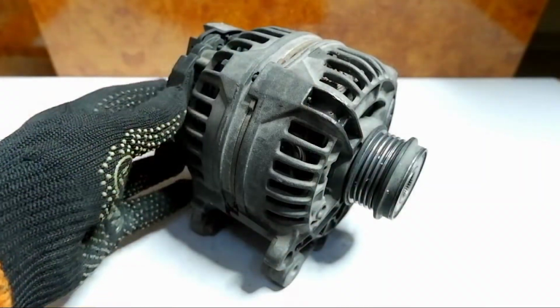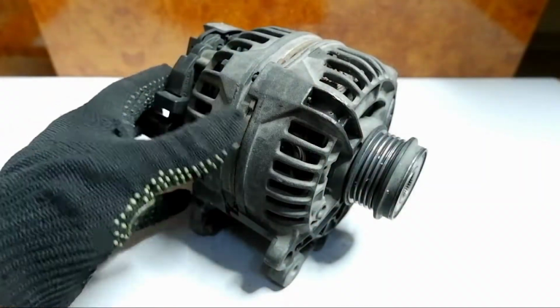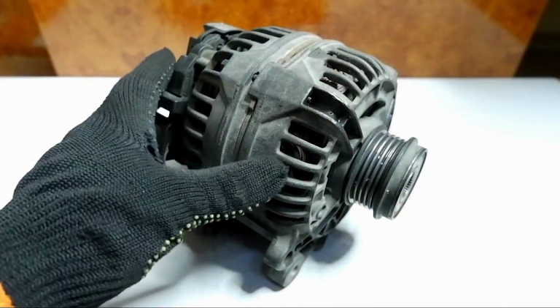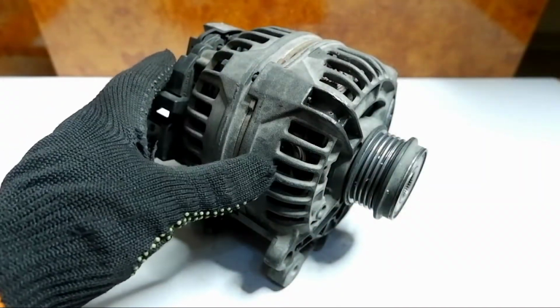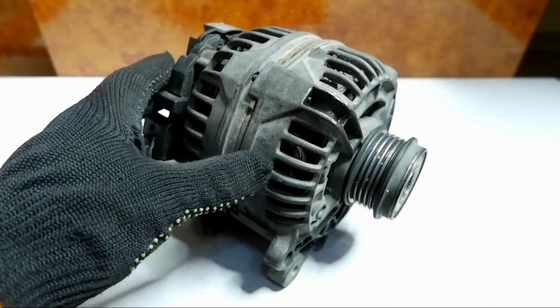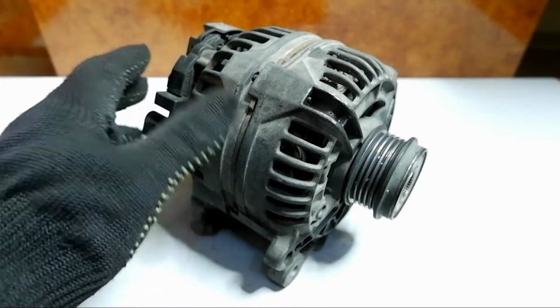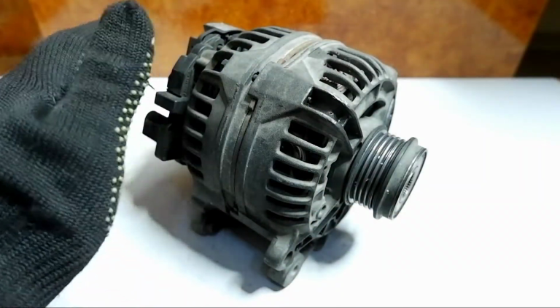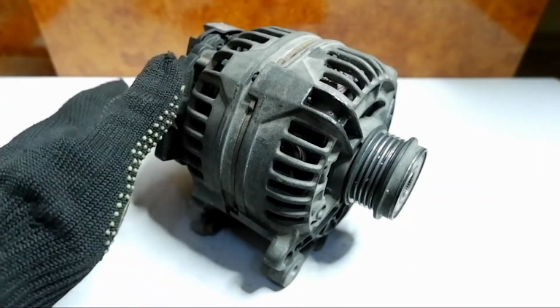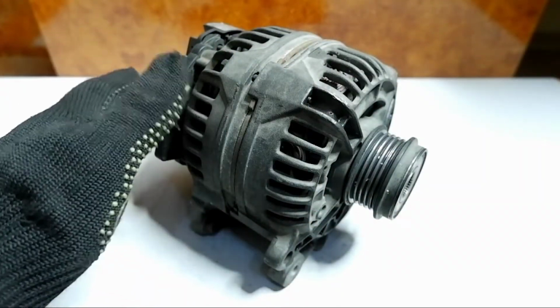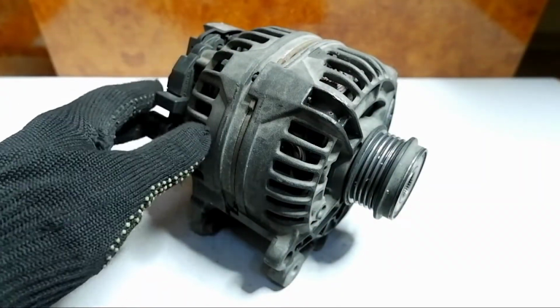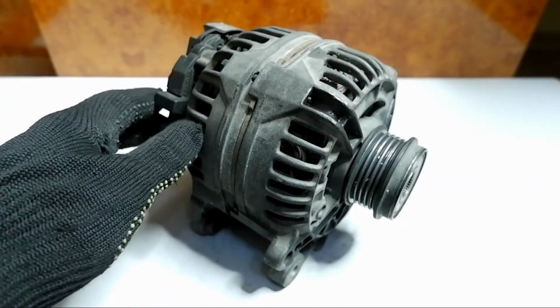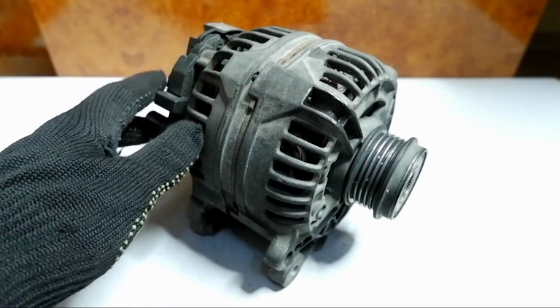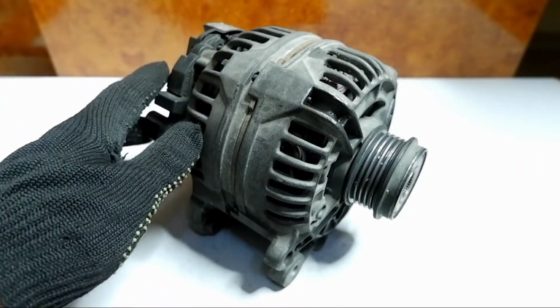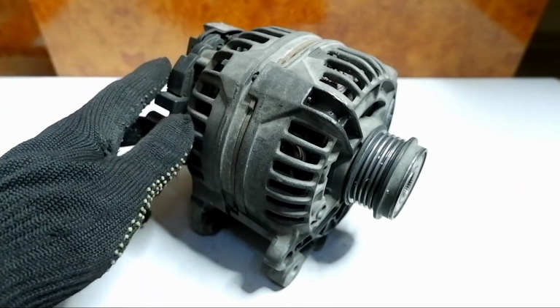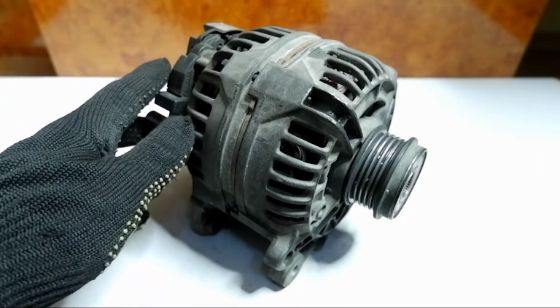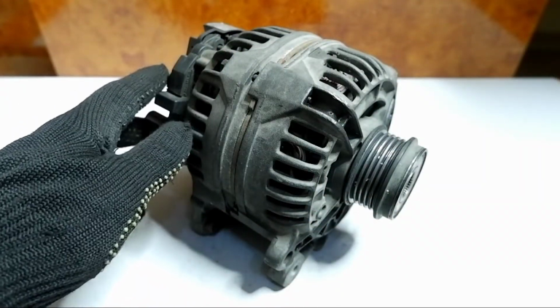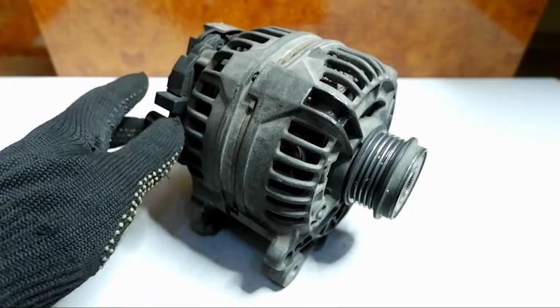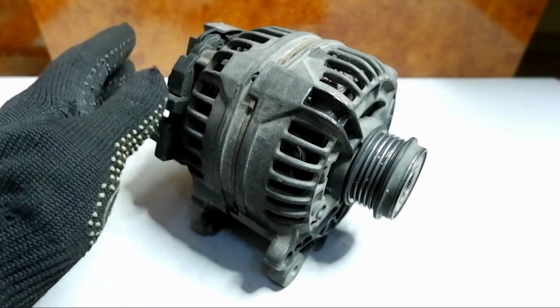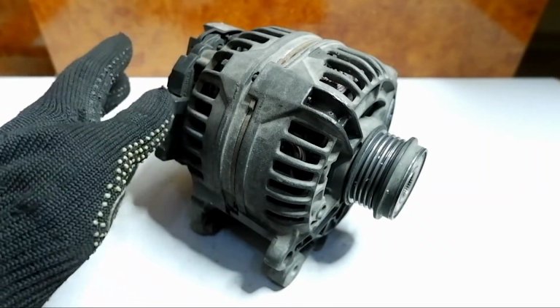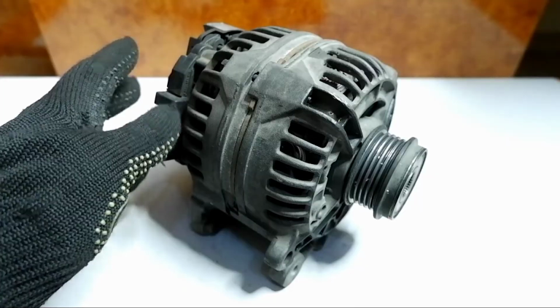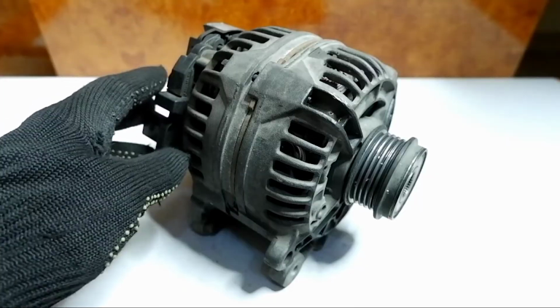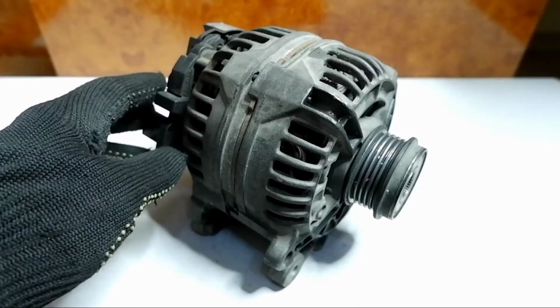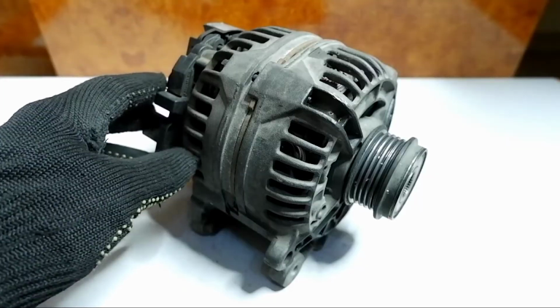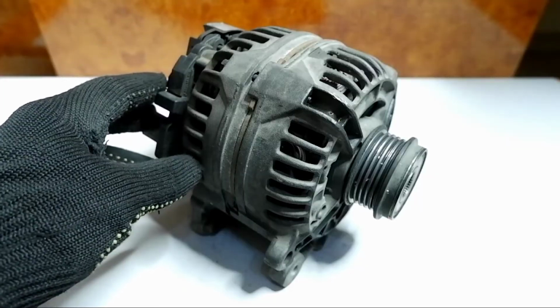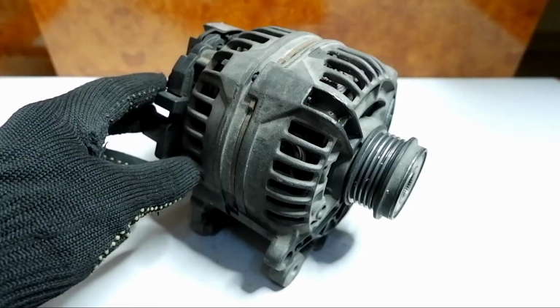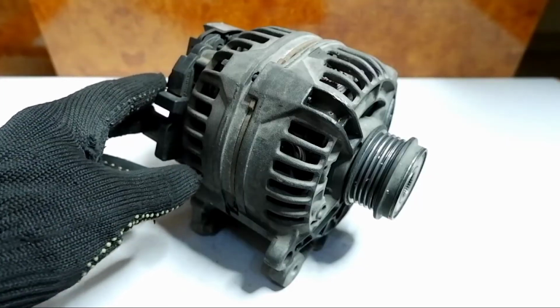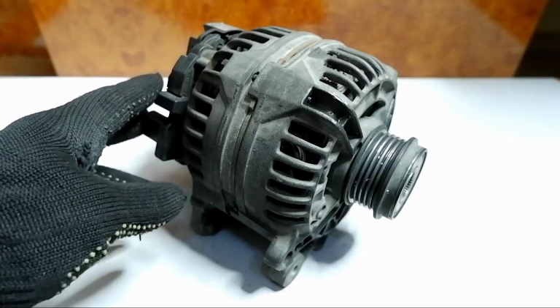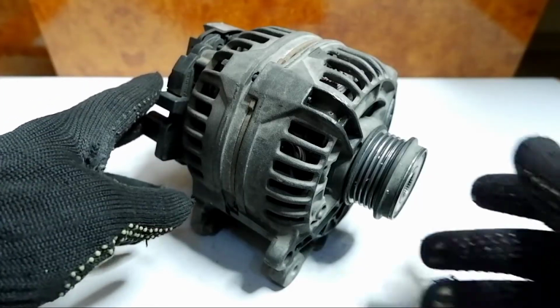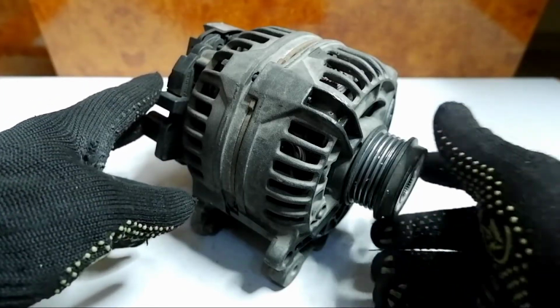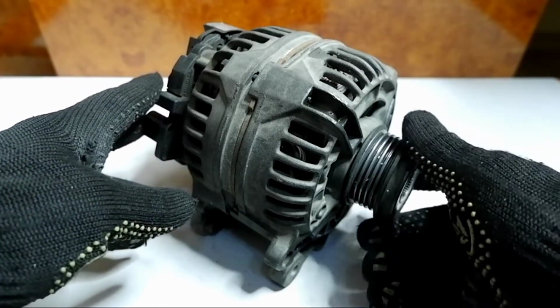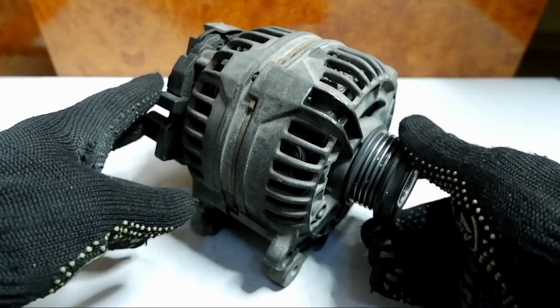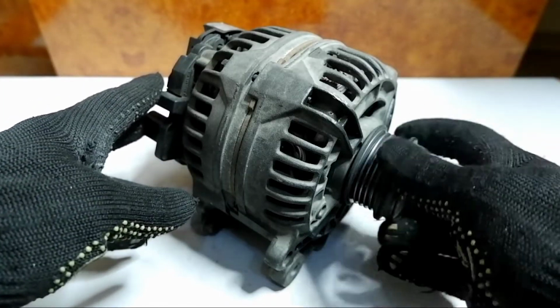In order to open it, you need to unscrew four bolts and remove the pulley. This is what we will do now.